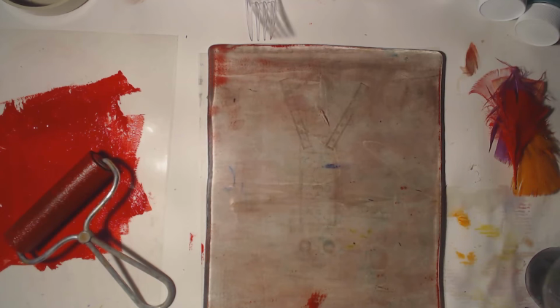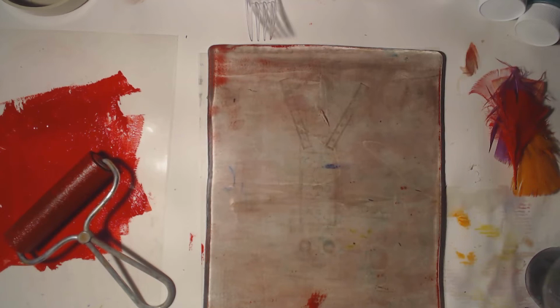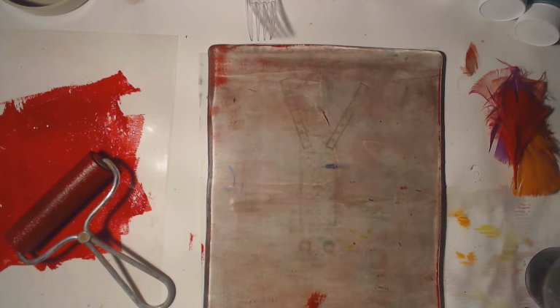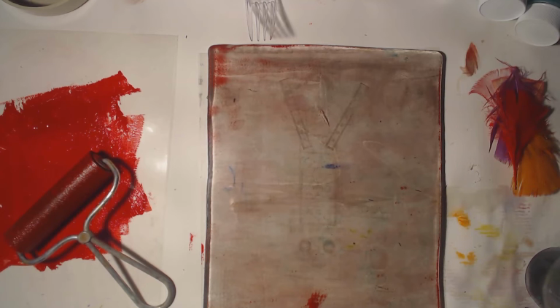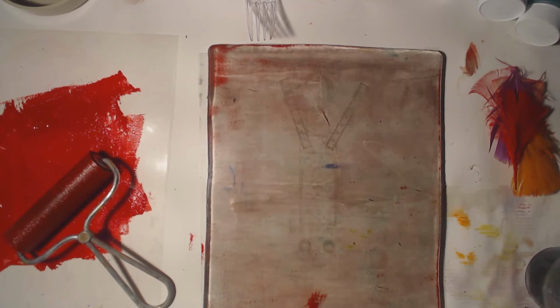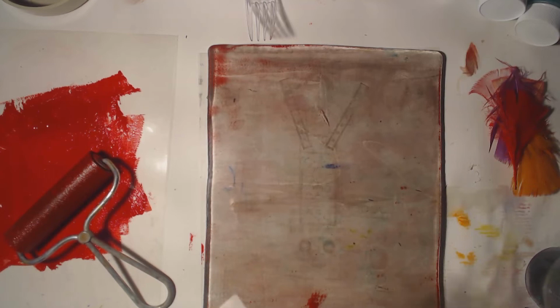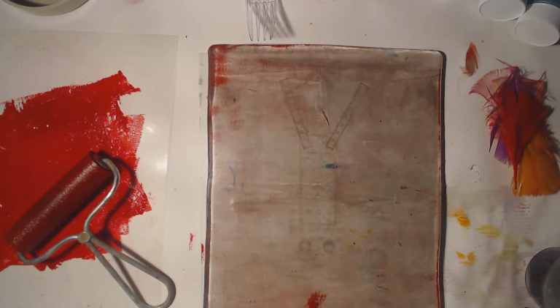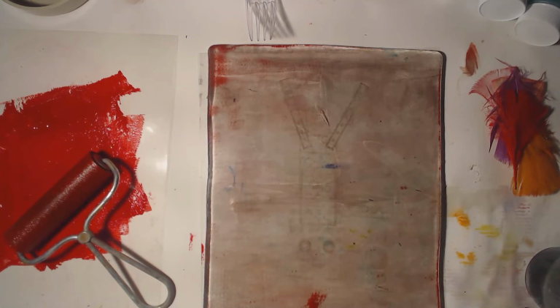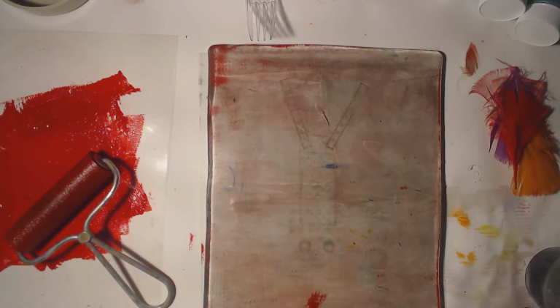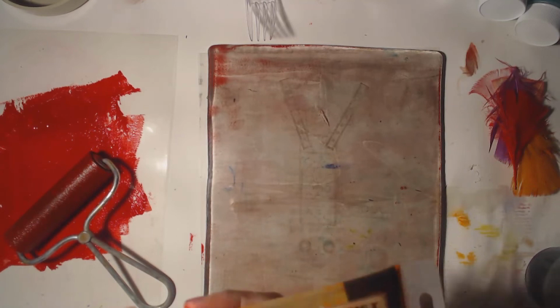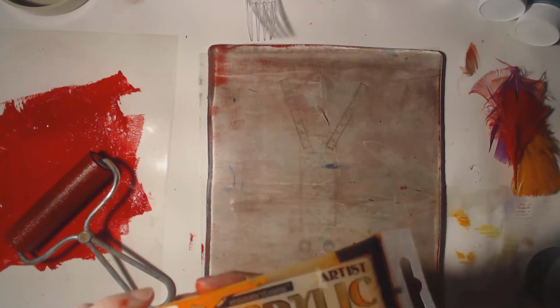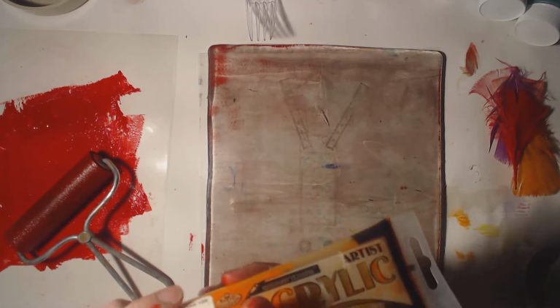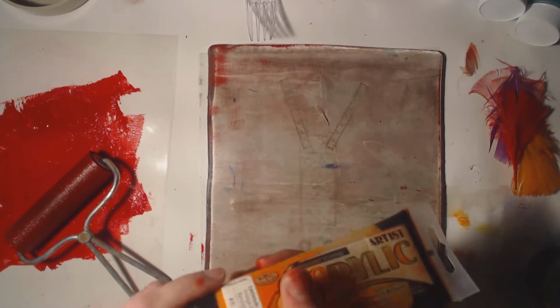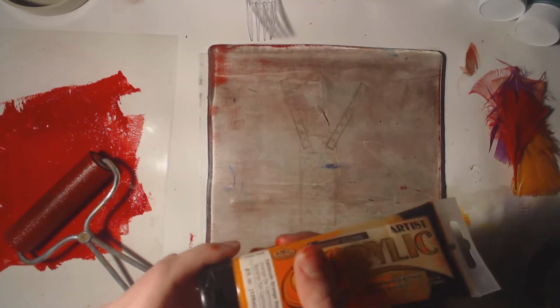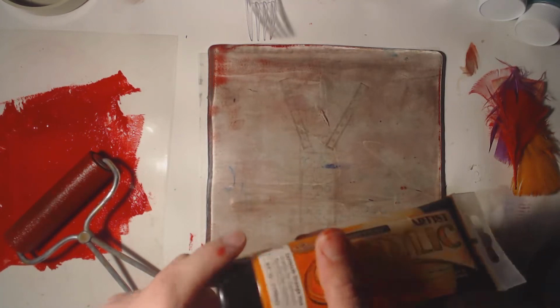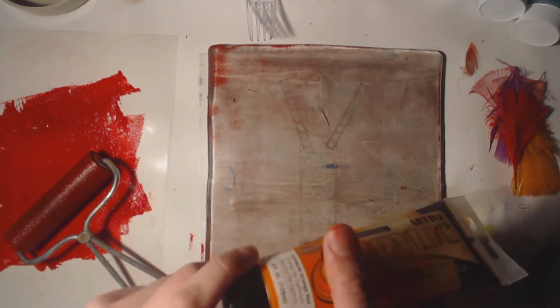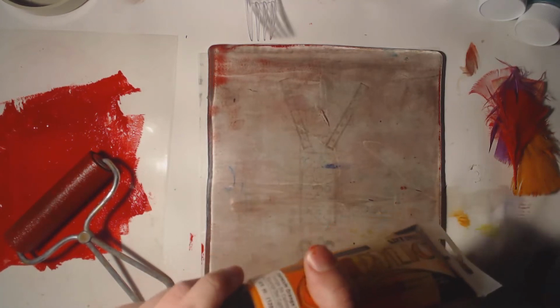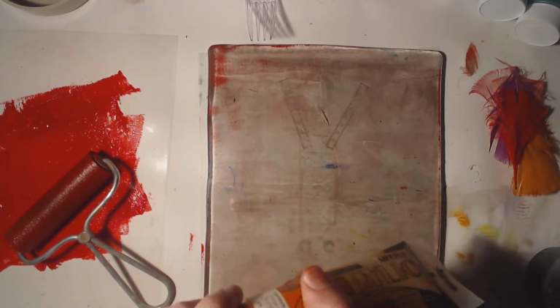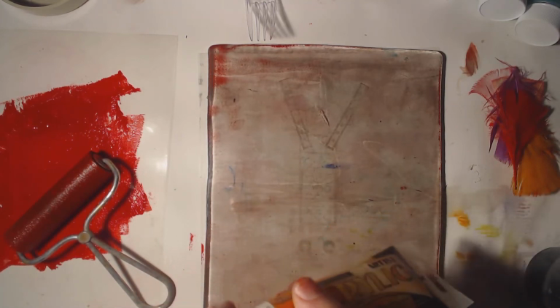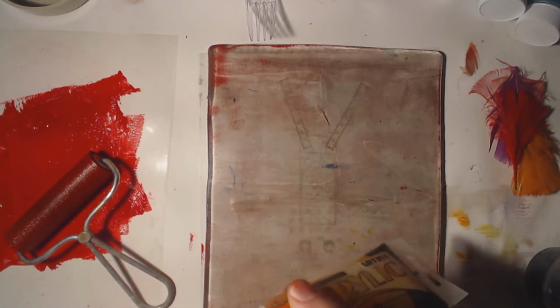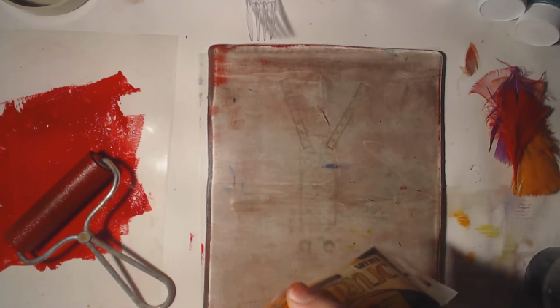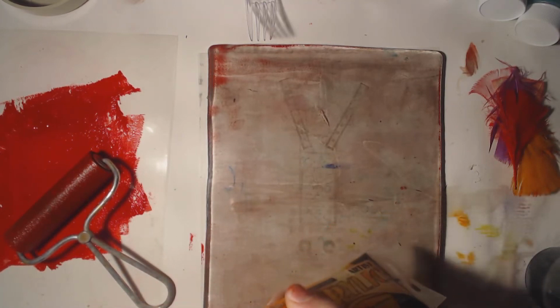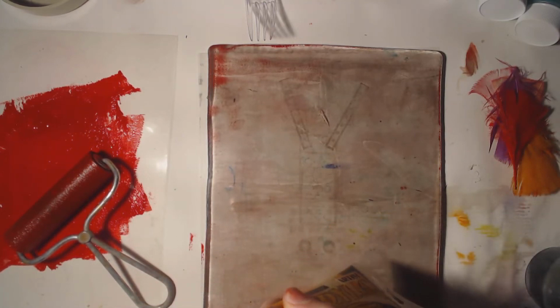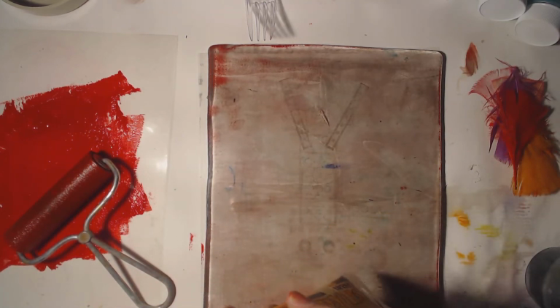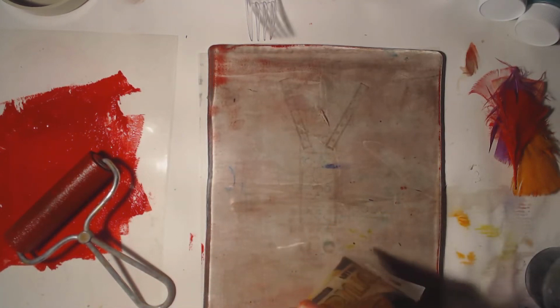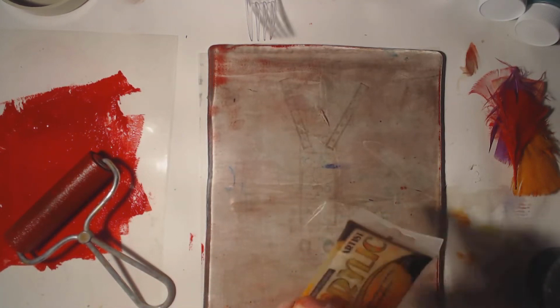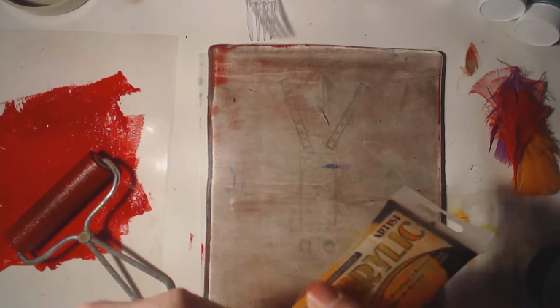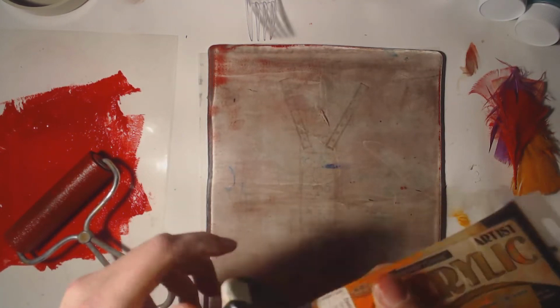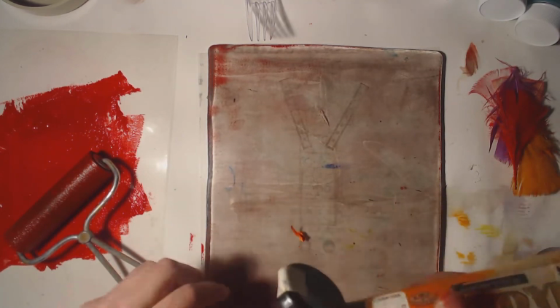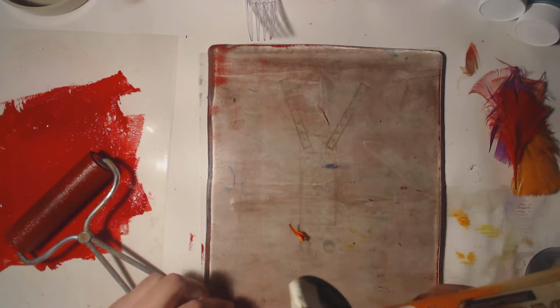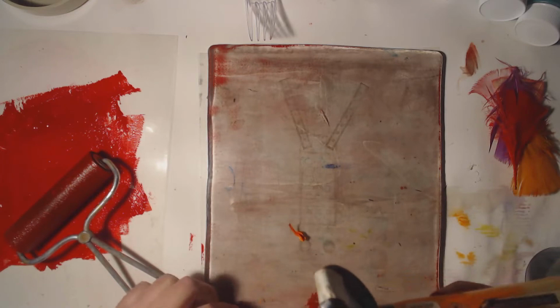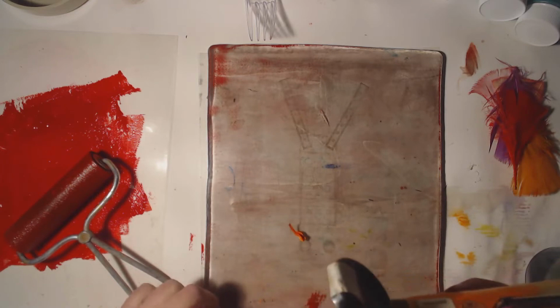This technique I'm going to call the paint and scratch. I'm going to use acrylic paint for this one just to show you how to.